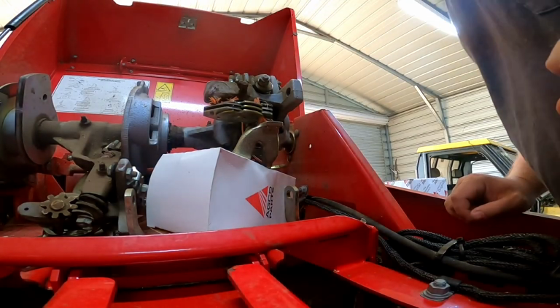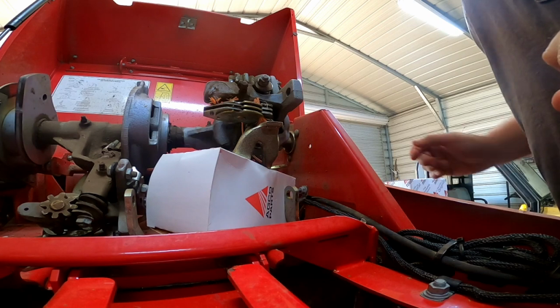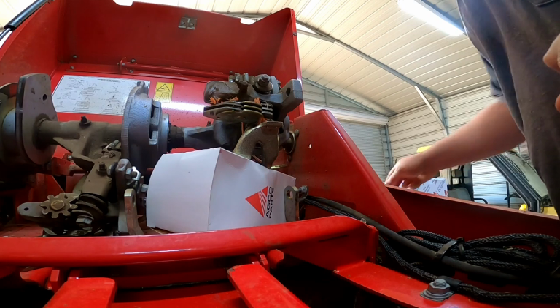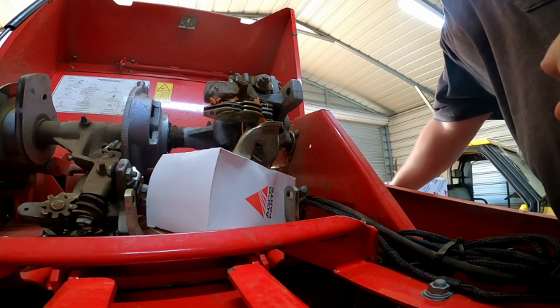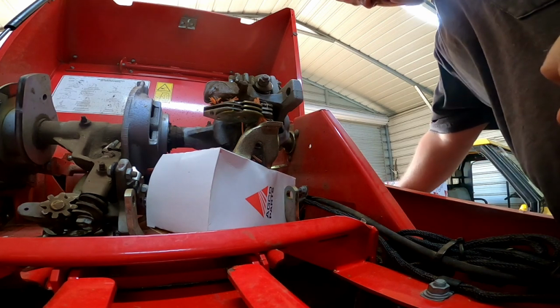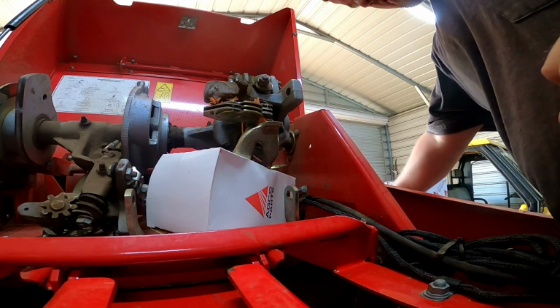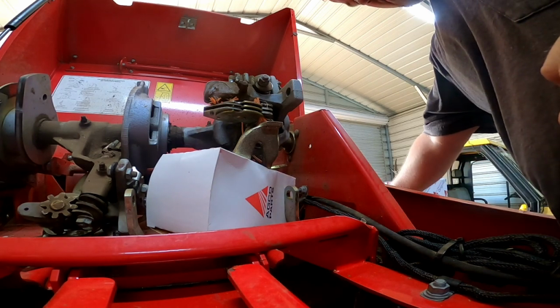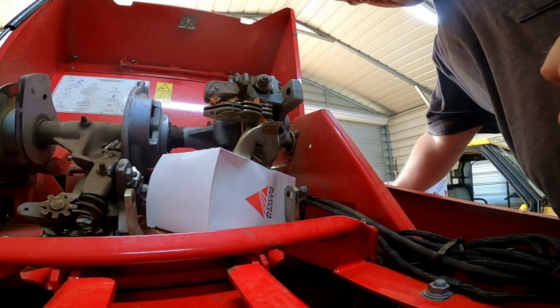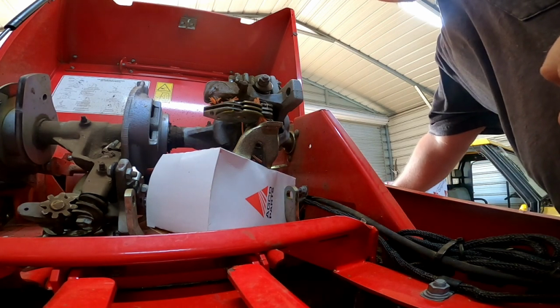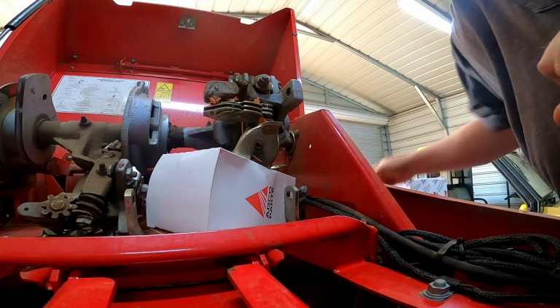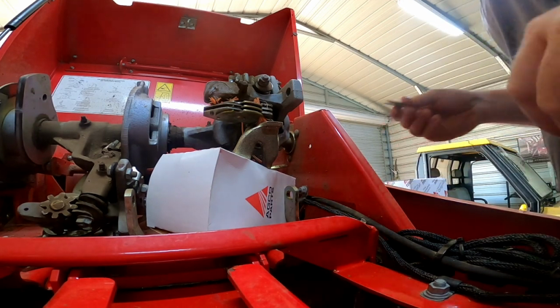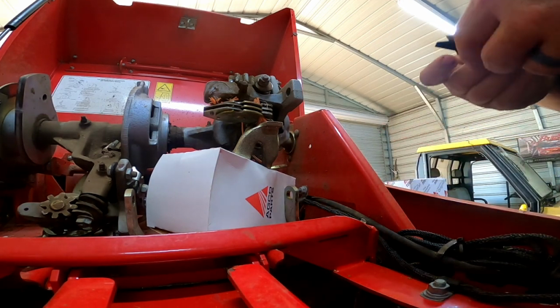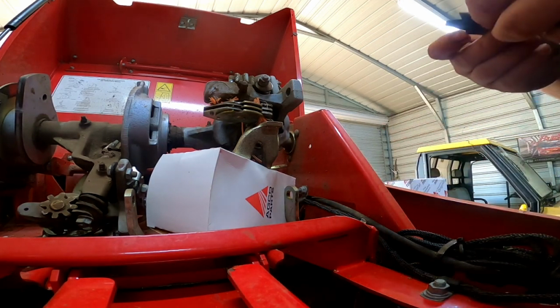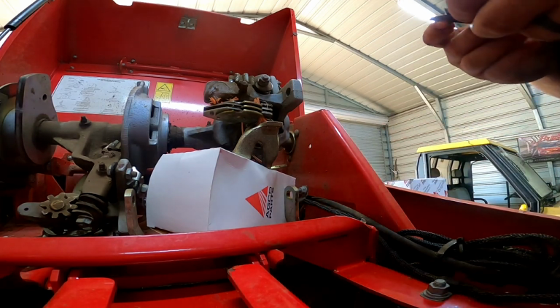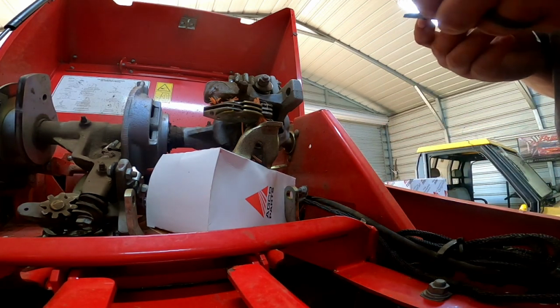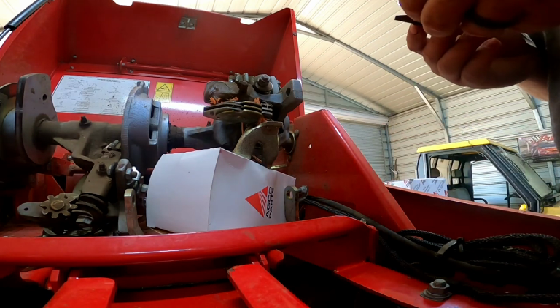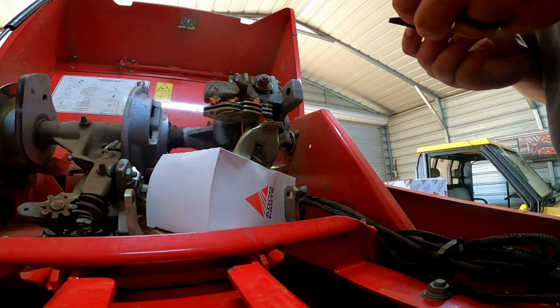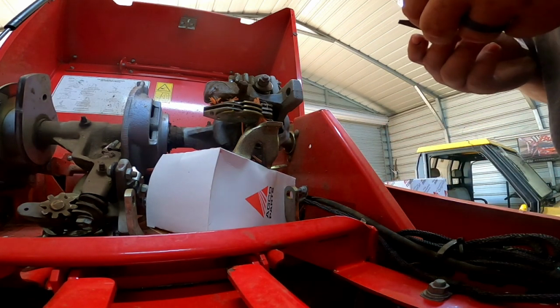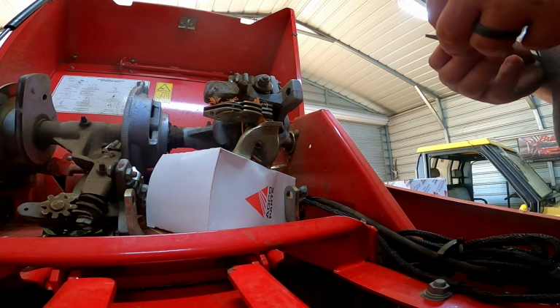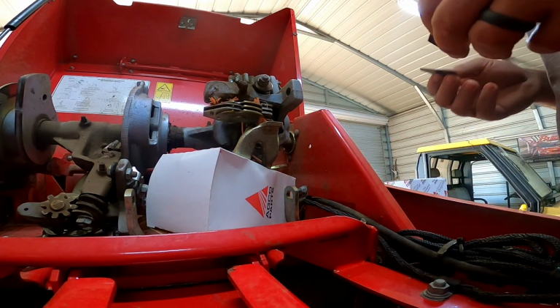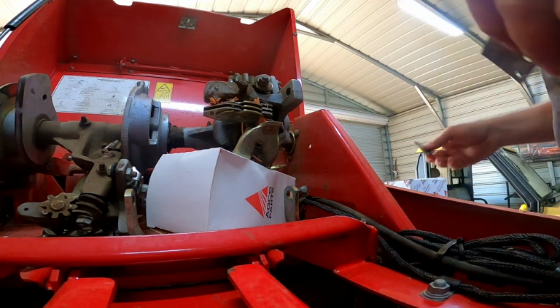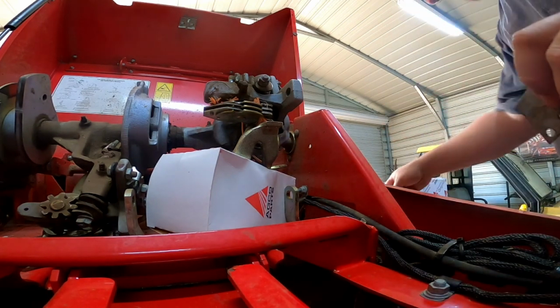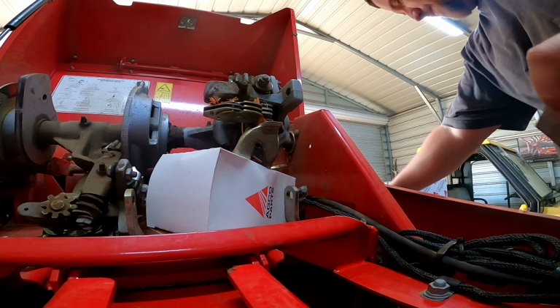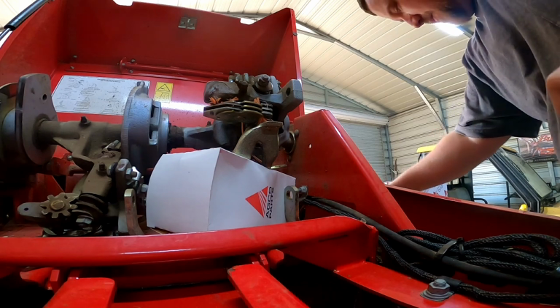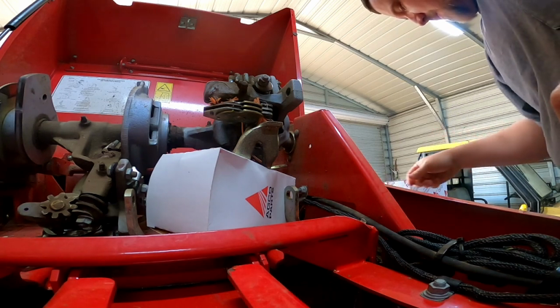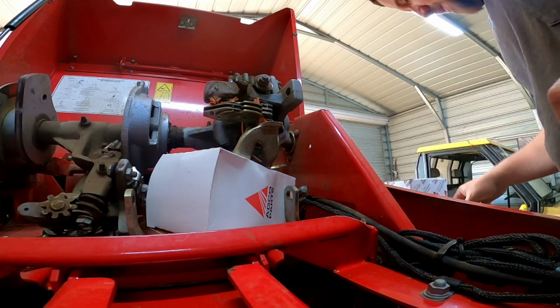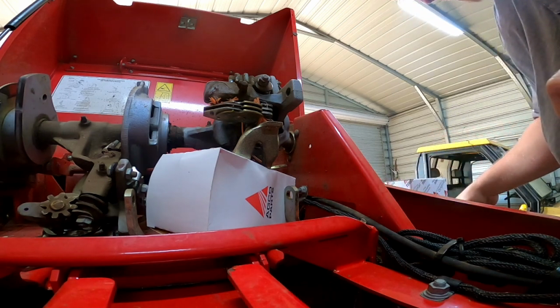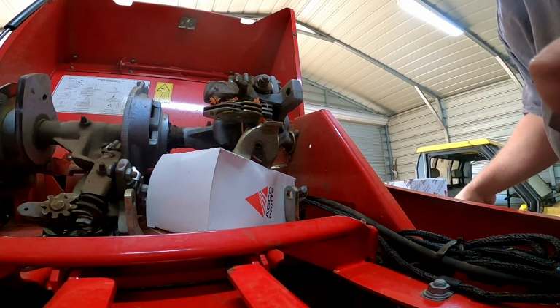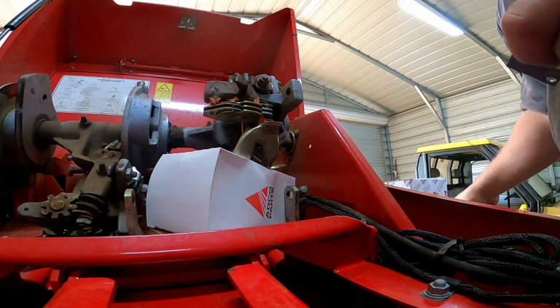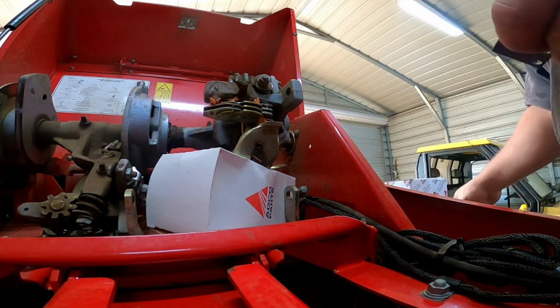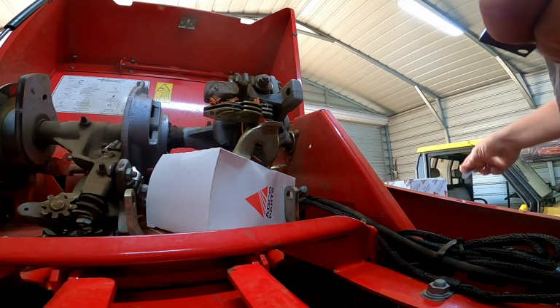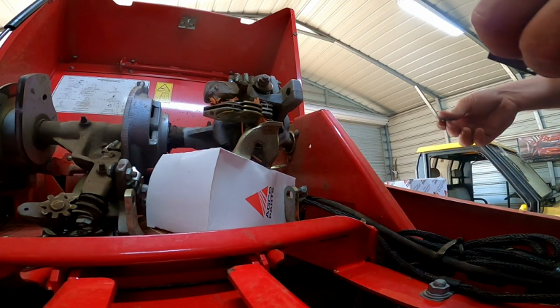All right, I got all the pieces that I dropped. Now let me change this blade out.